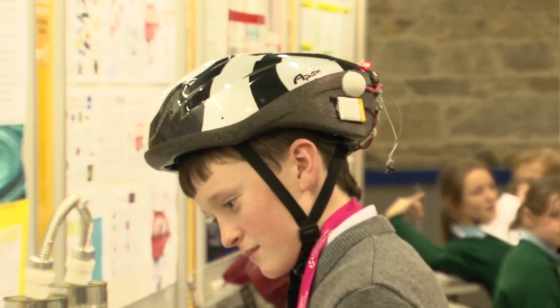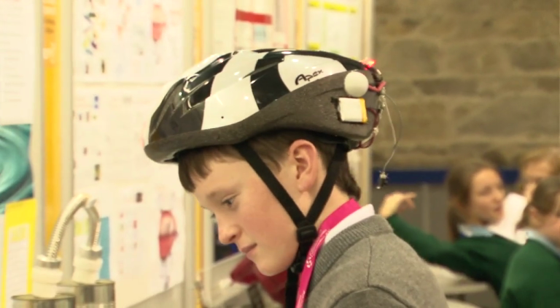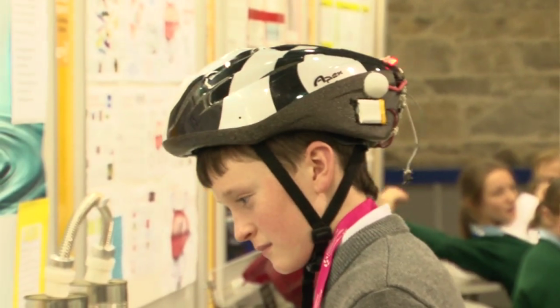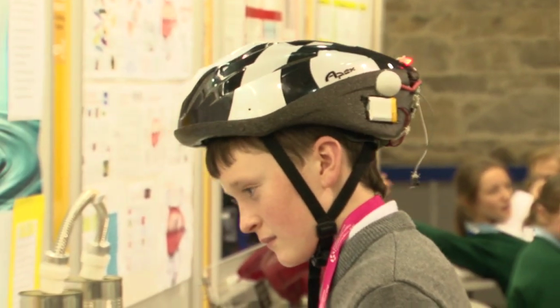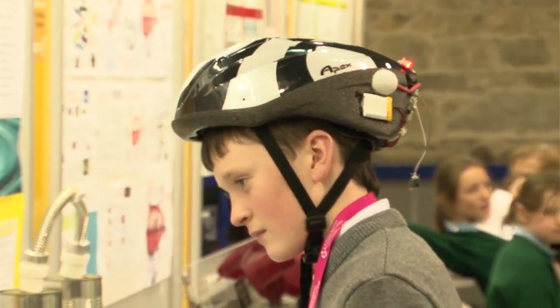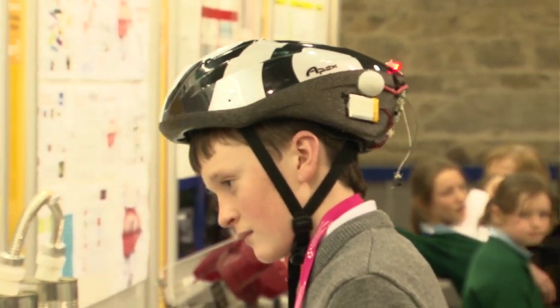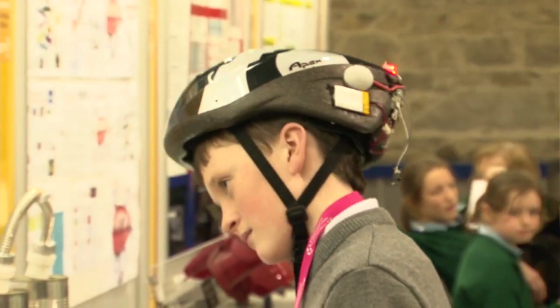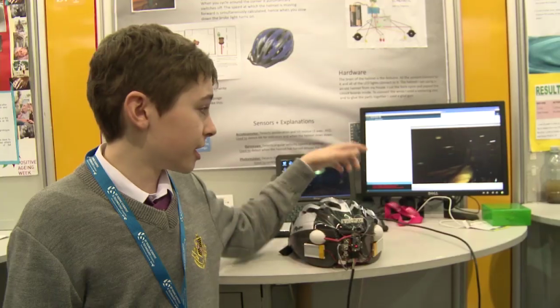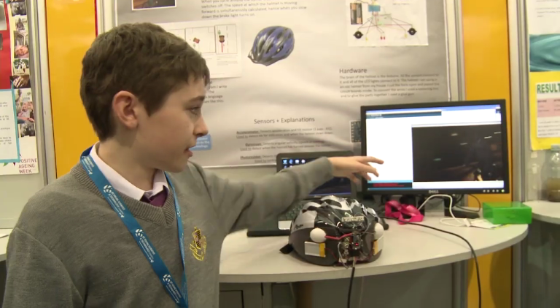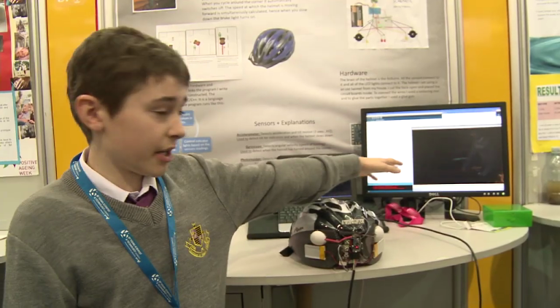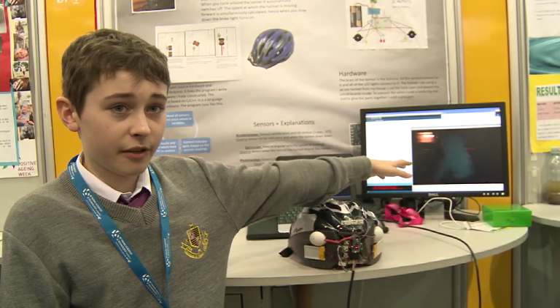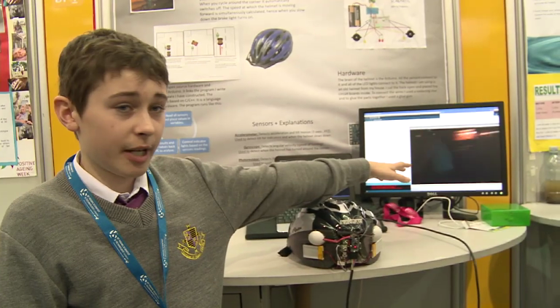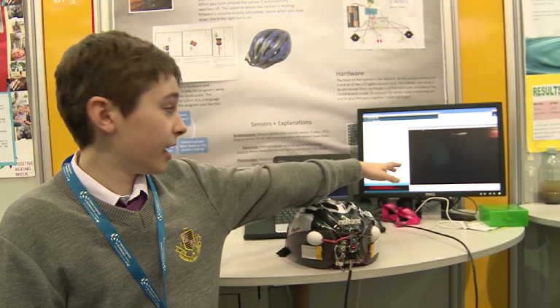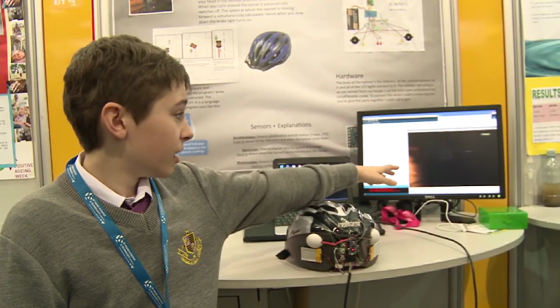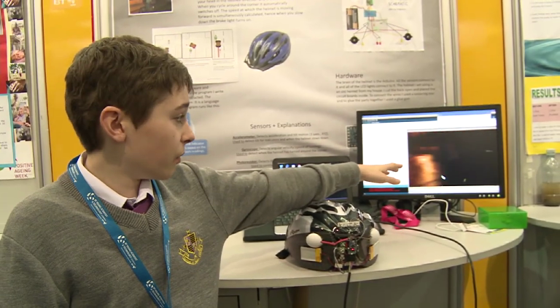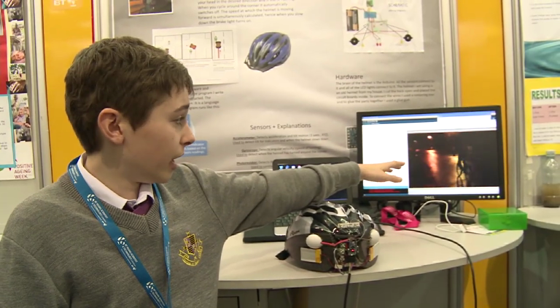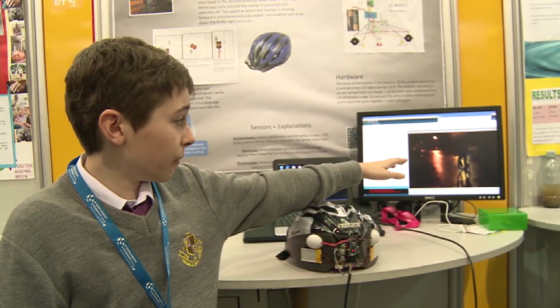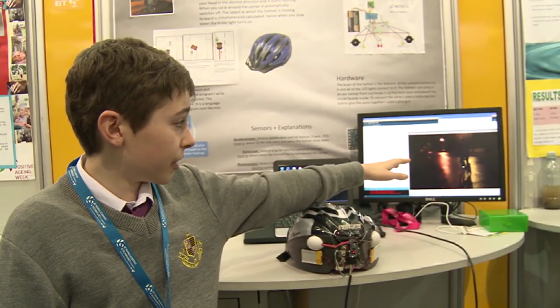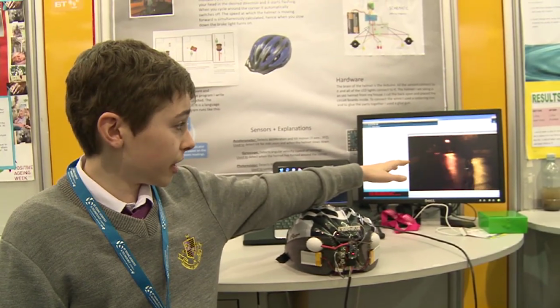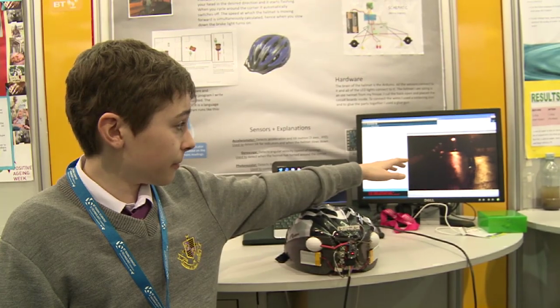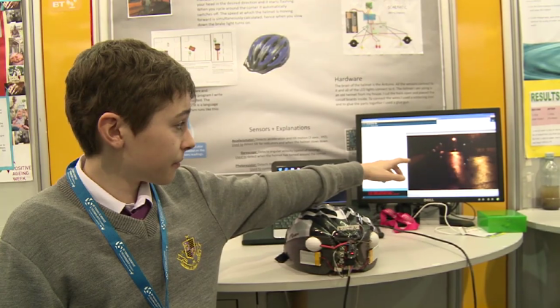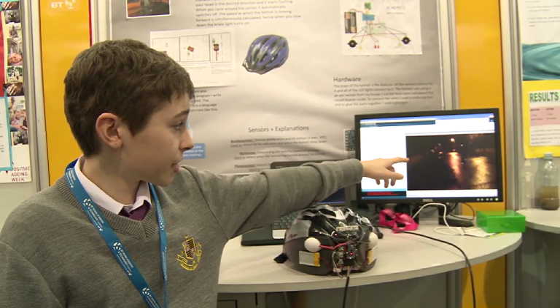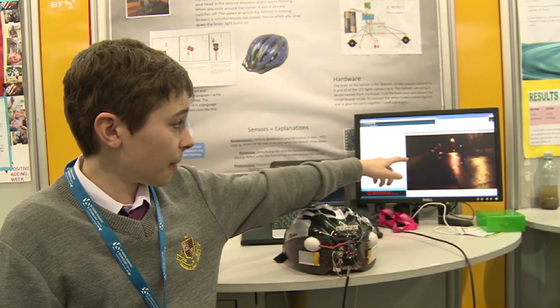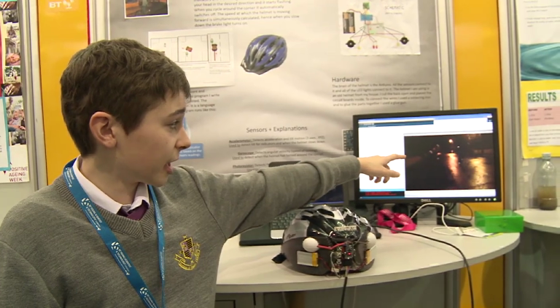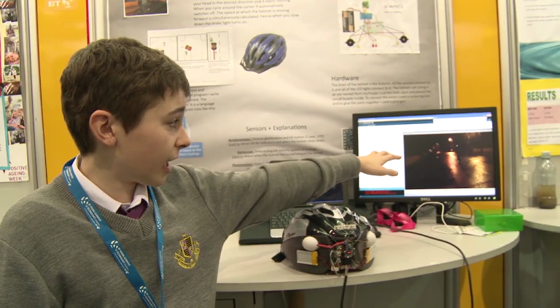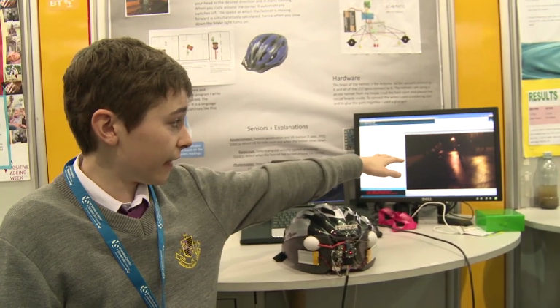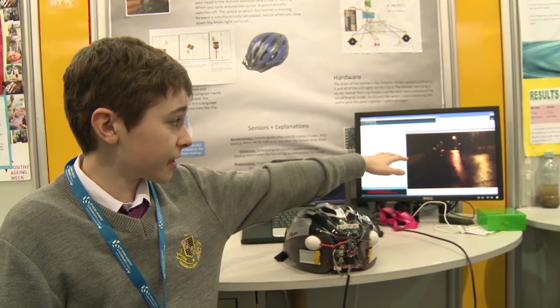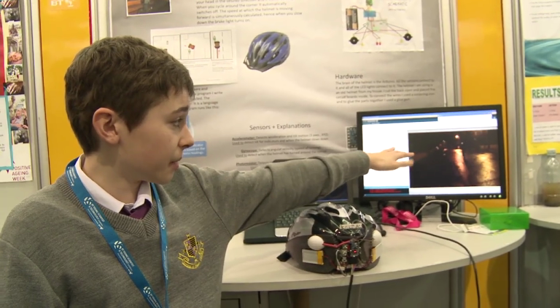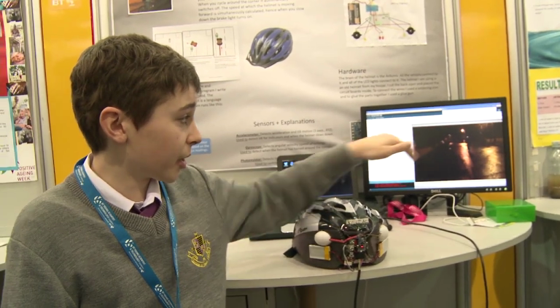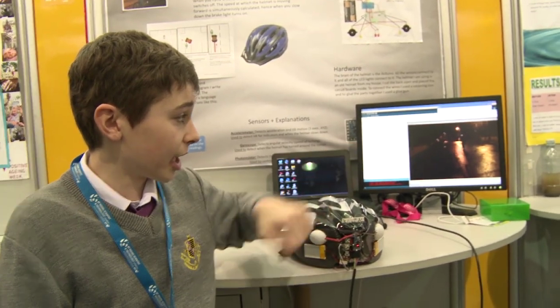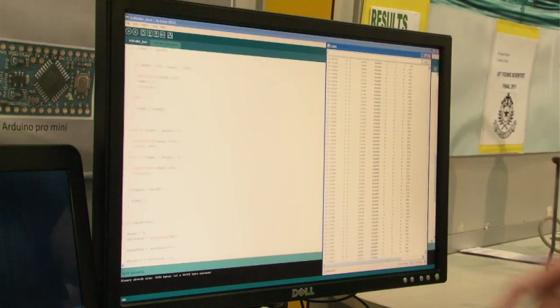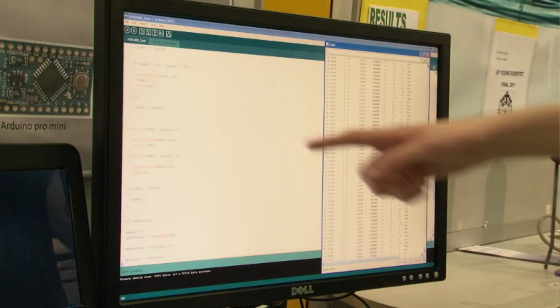I have used it out on the road — here's a video of me stopping and the brake light comes on.